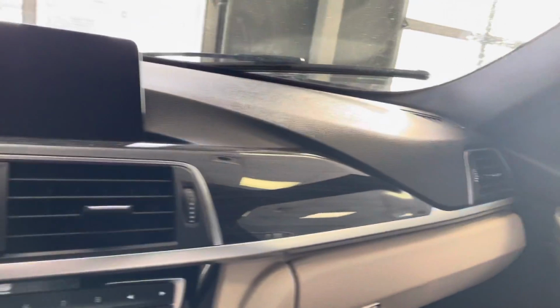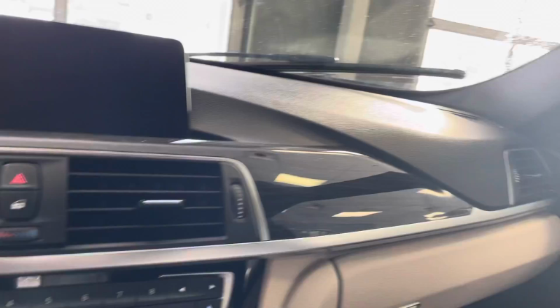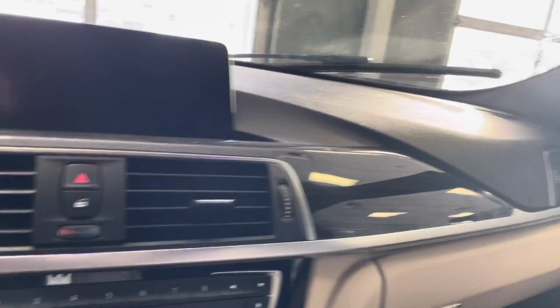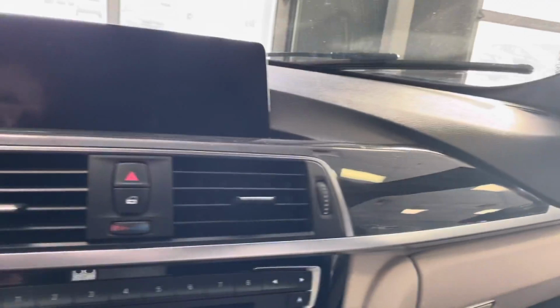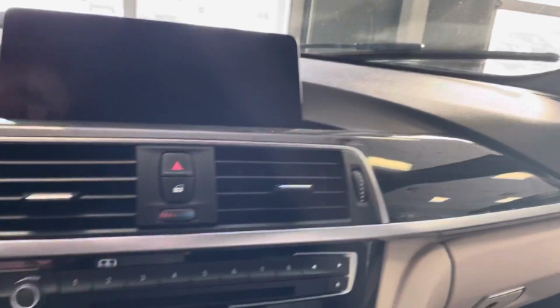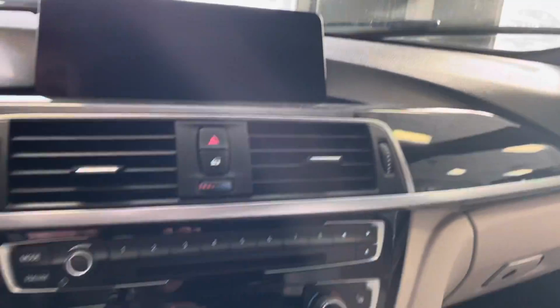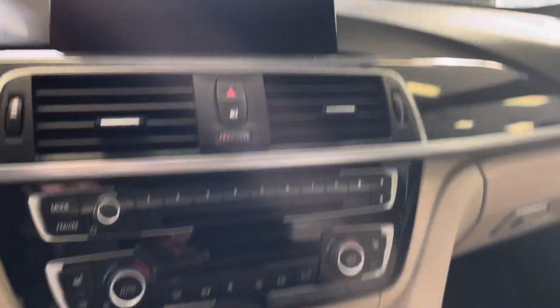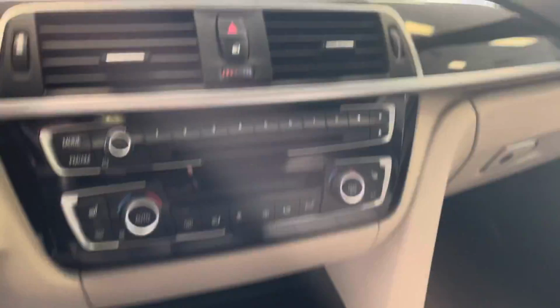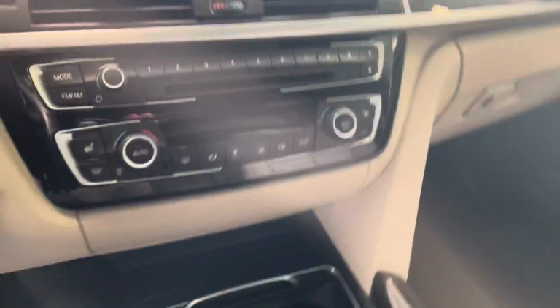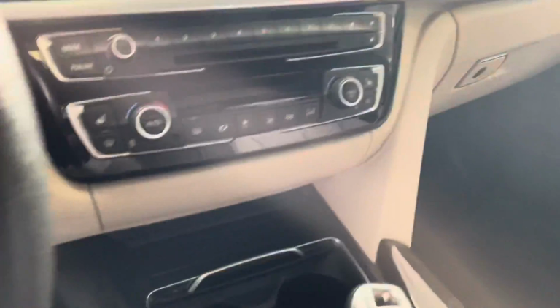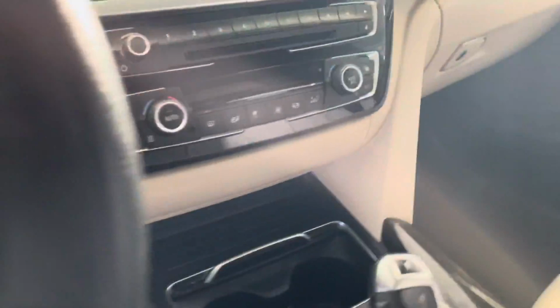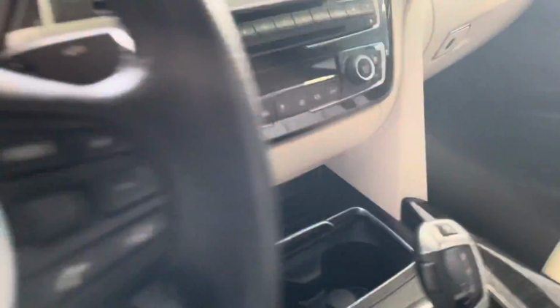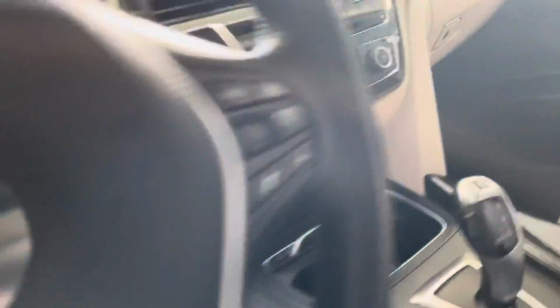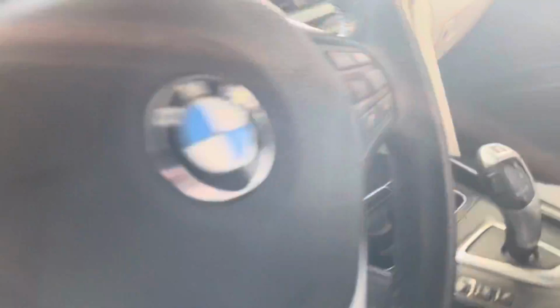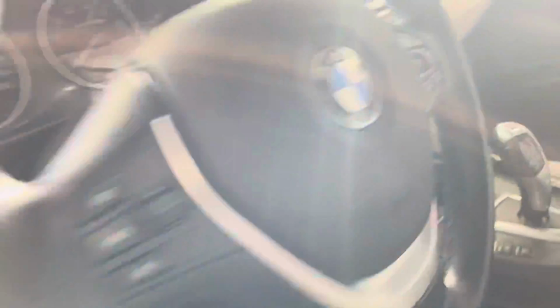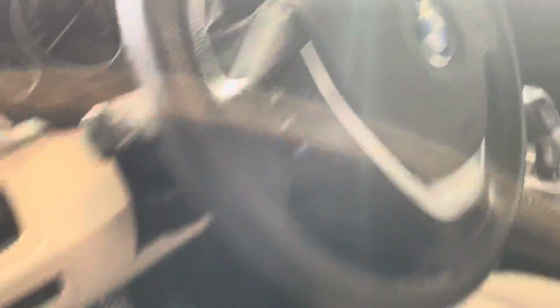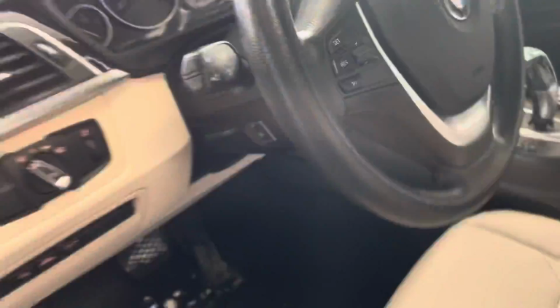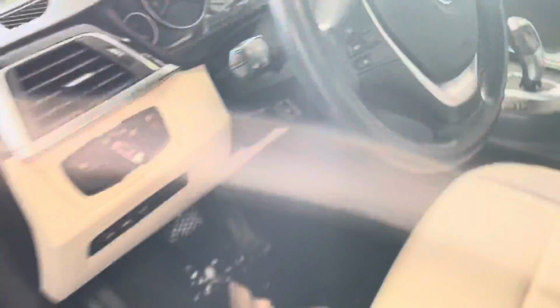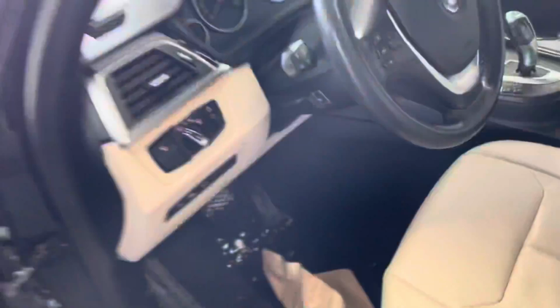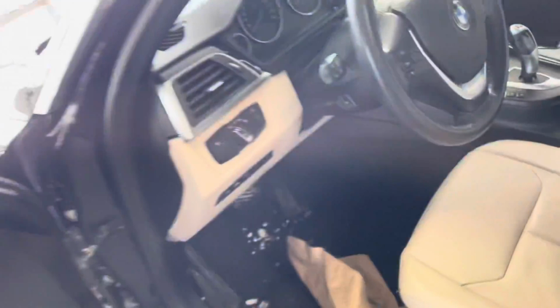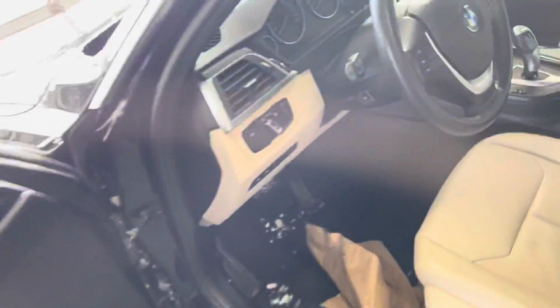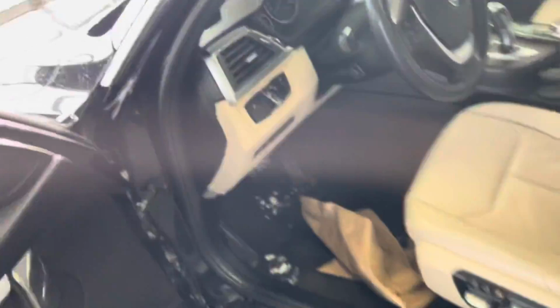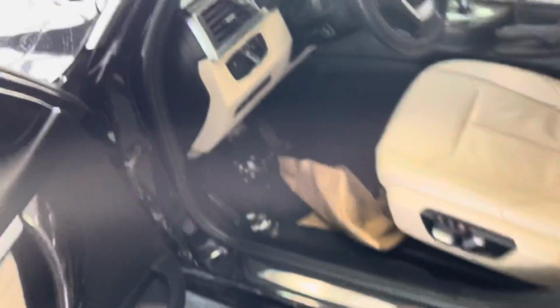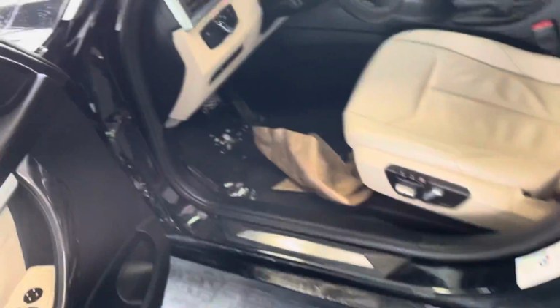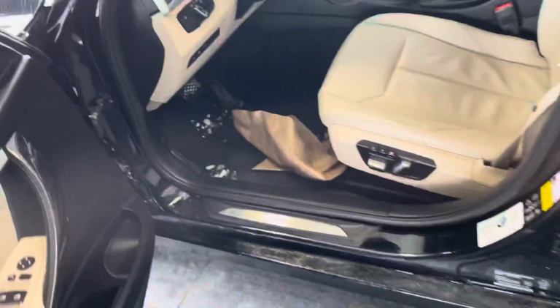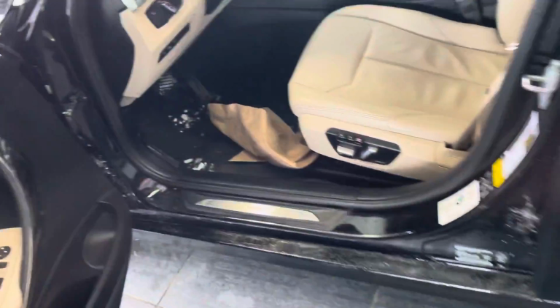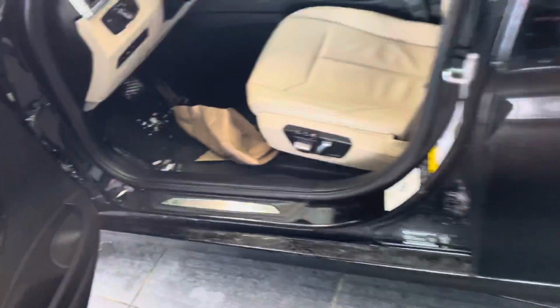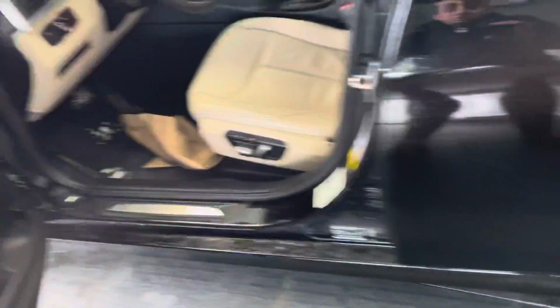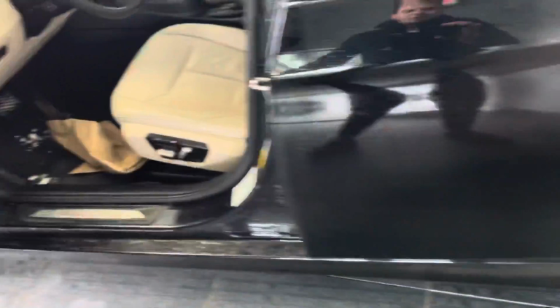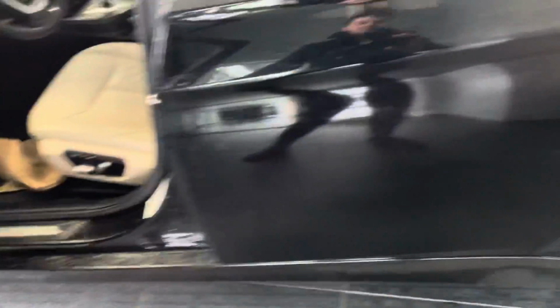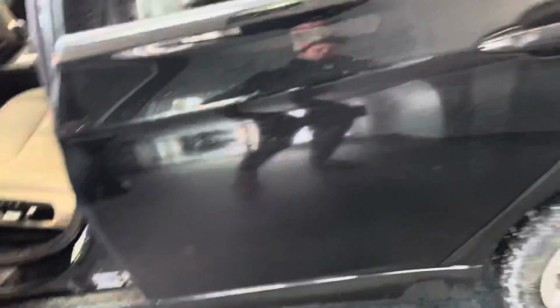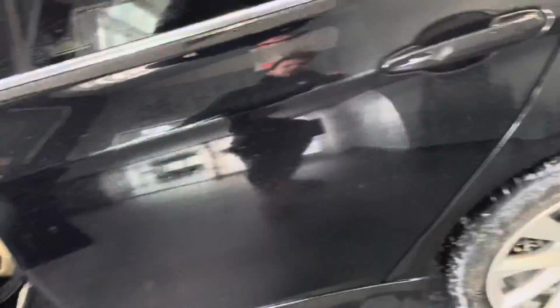No real scratches or dents or anything that's noticeable on this car.